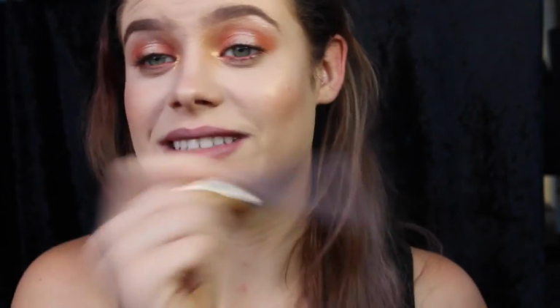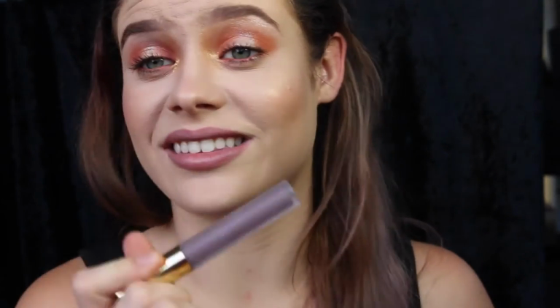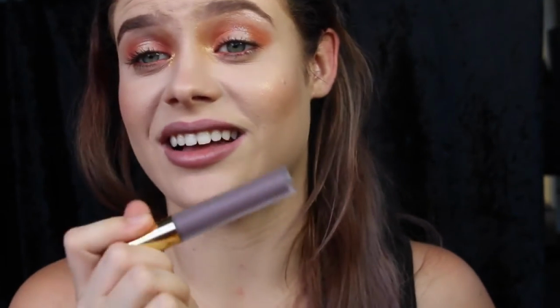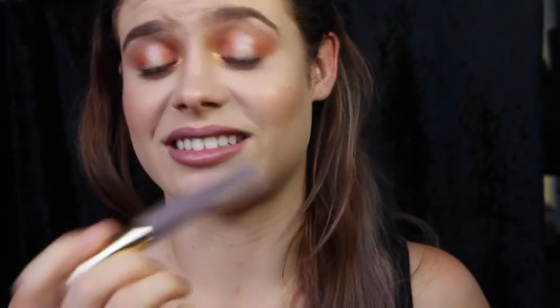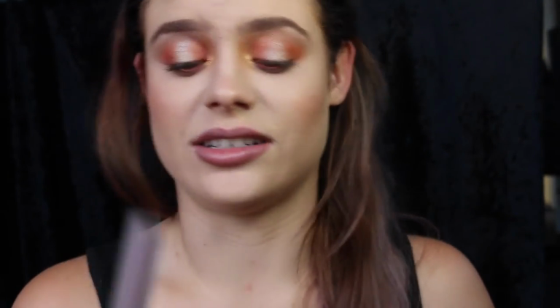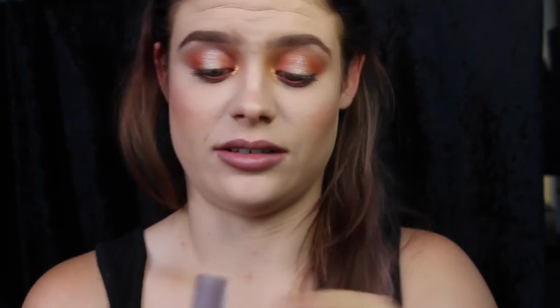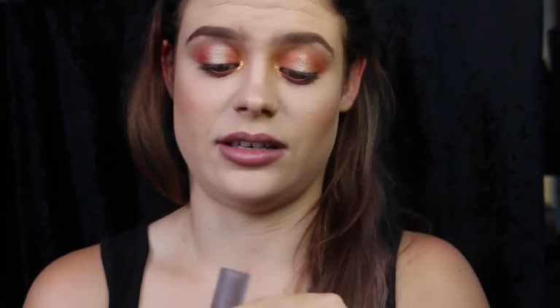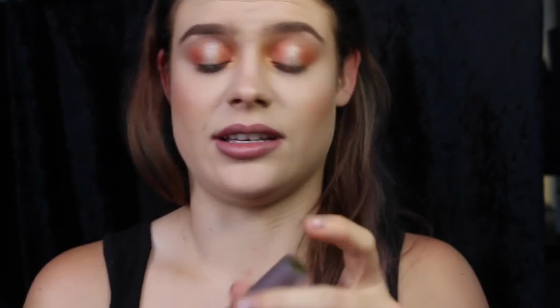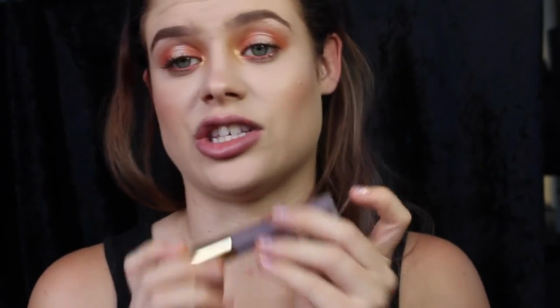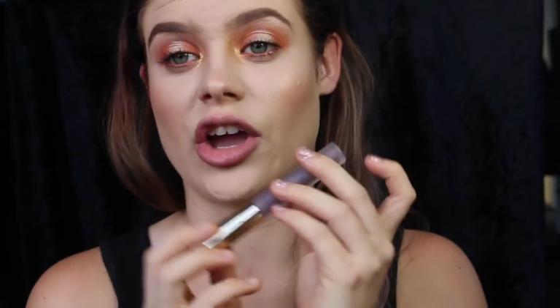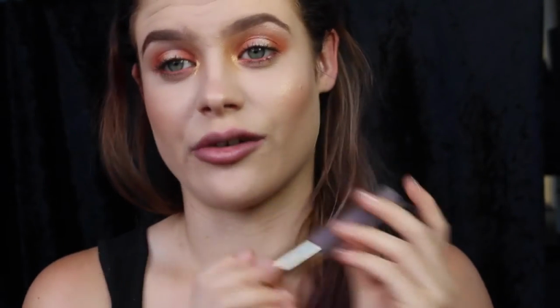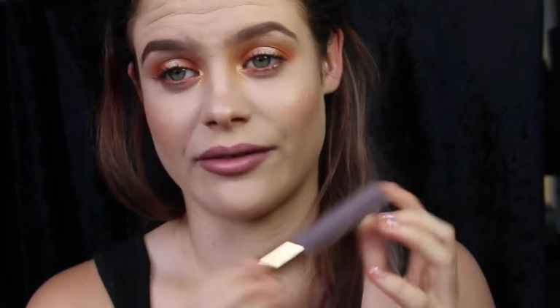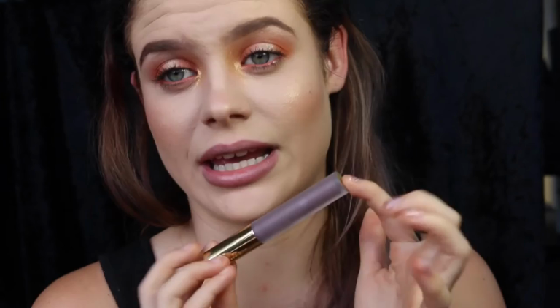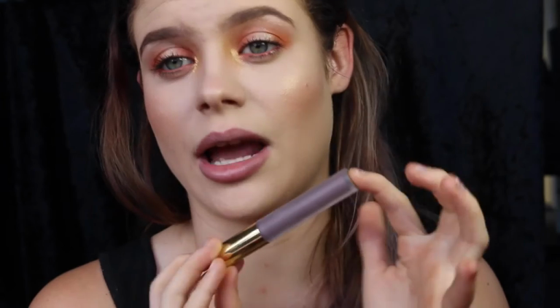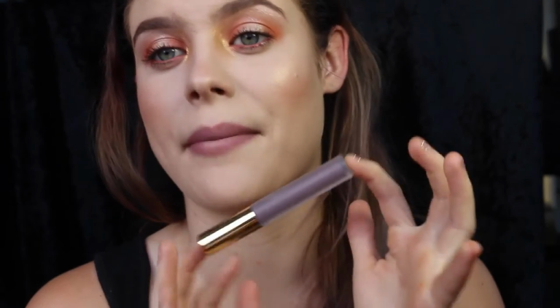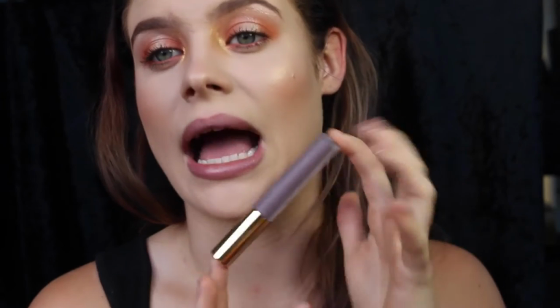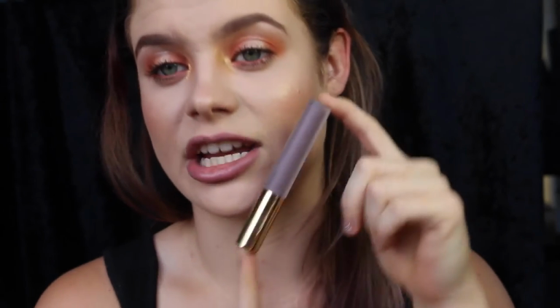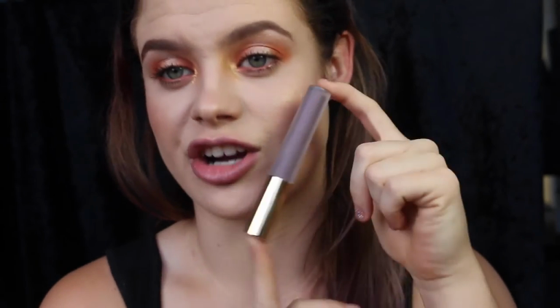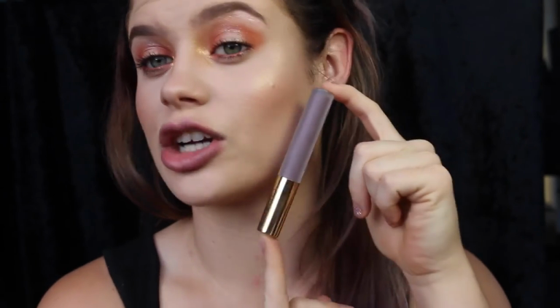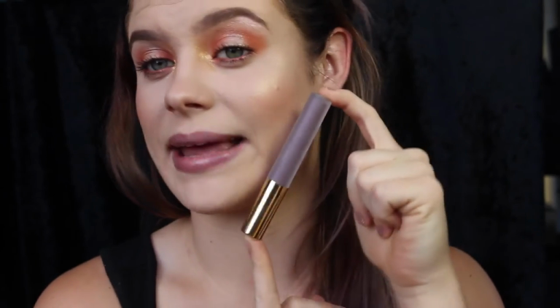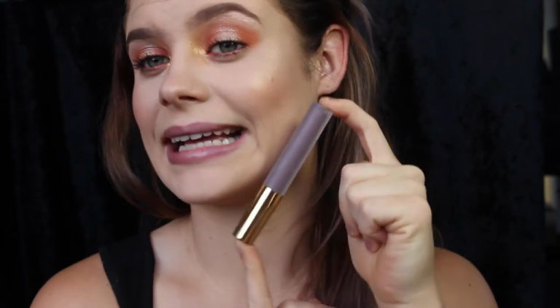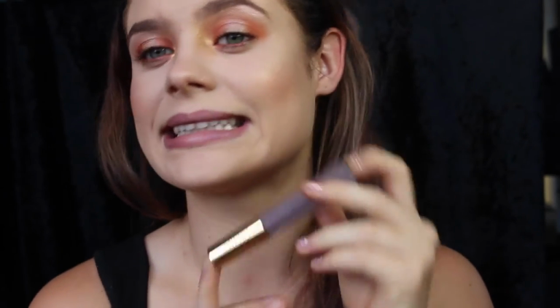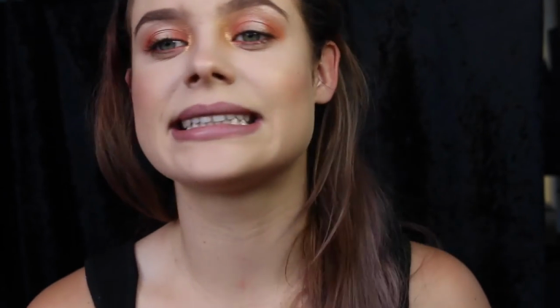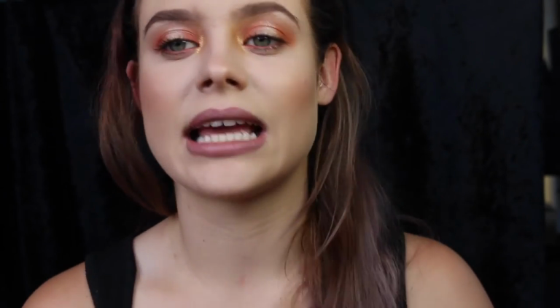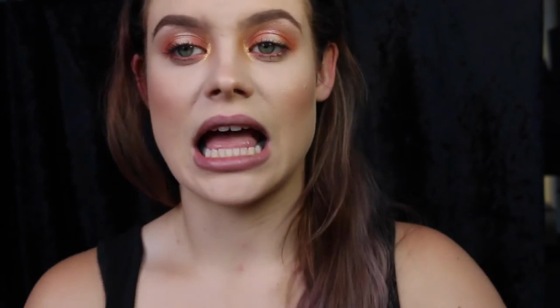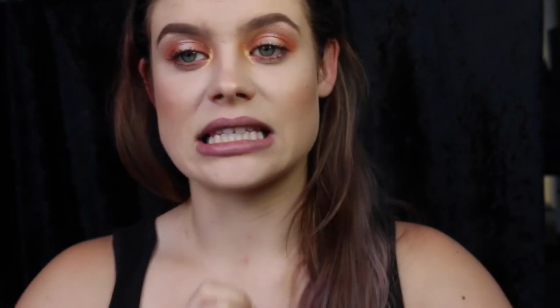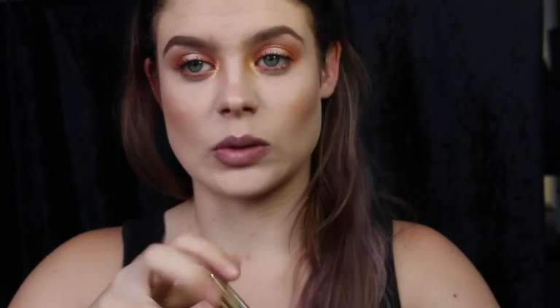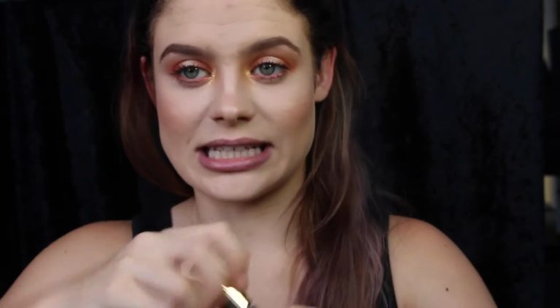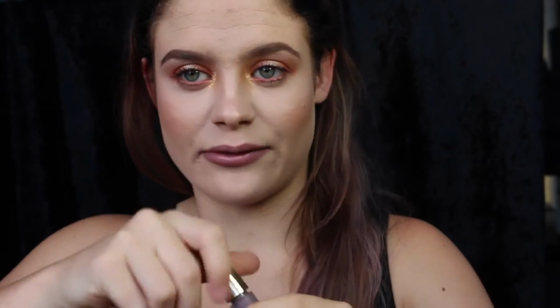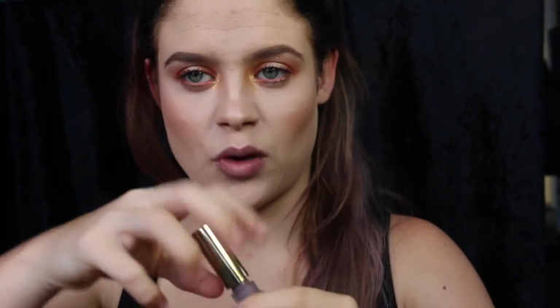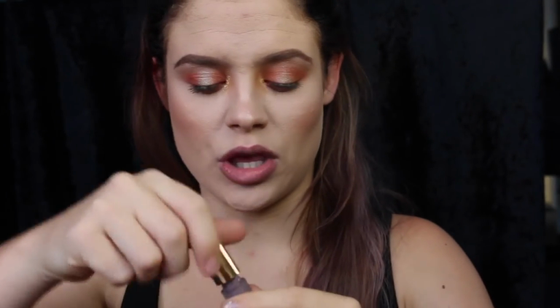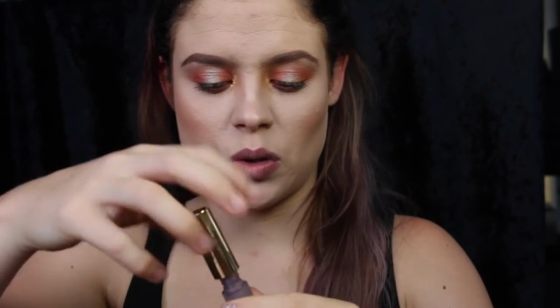Second last is Gravity by Gerard Cosmetics. I'll swatch it for you.